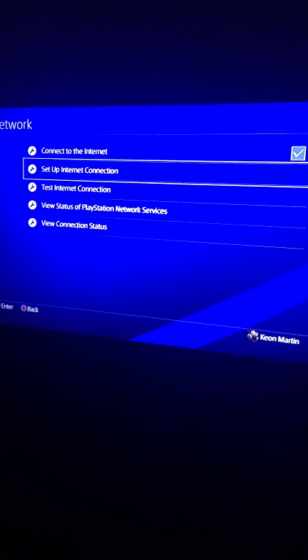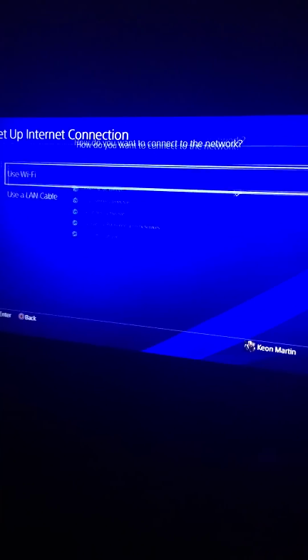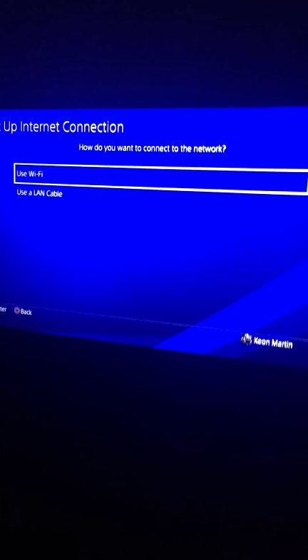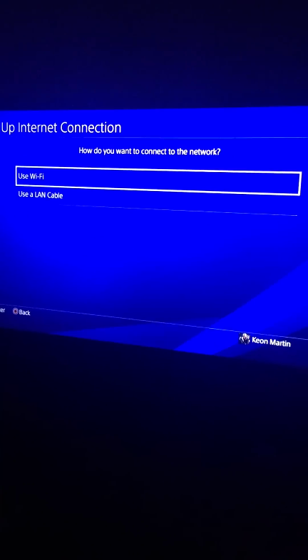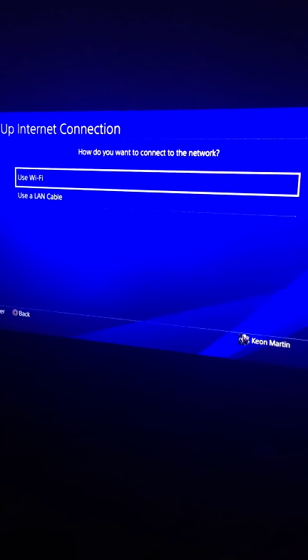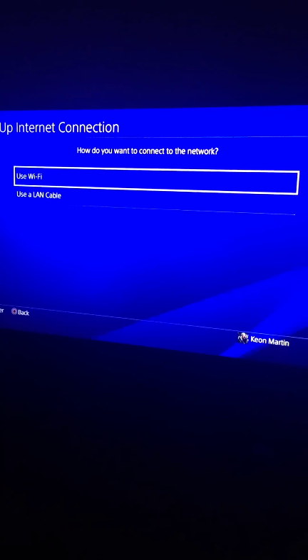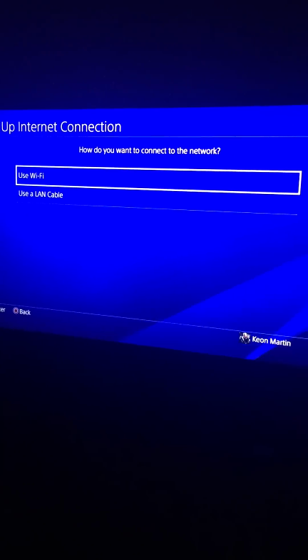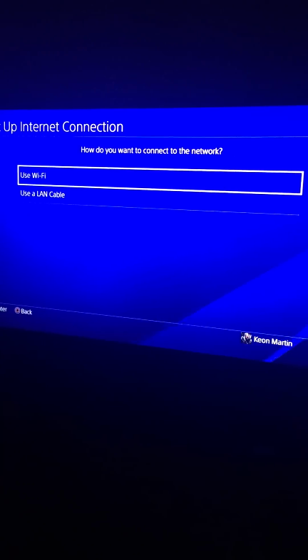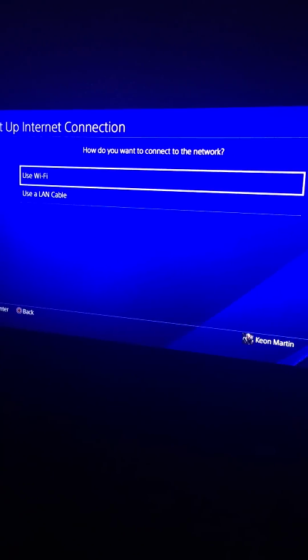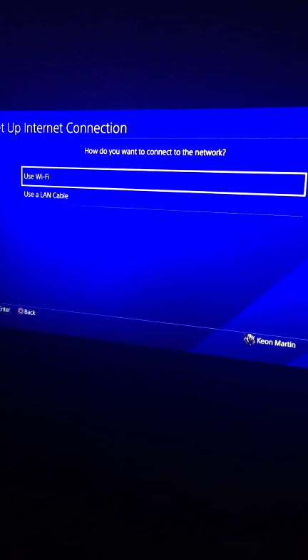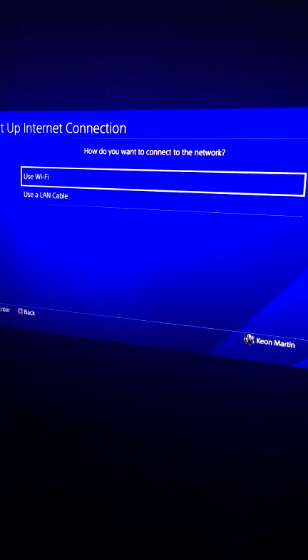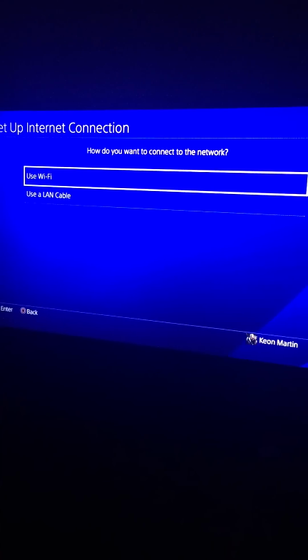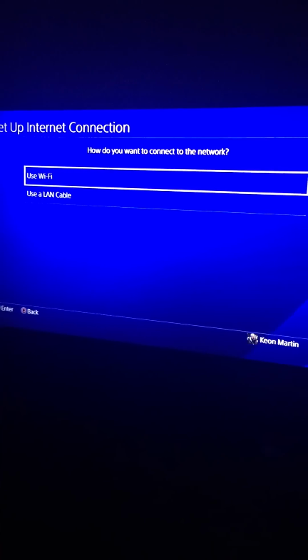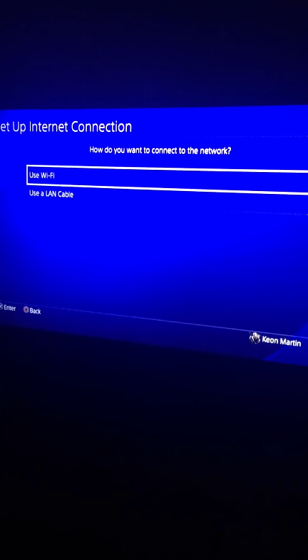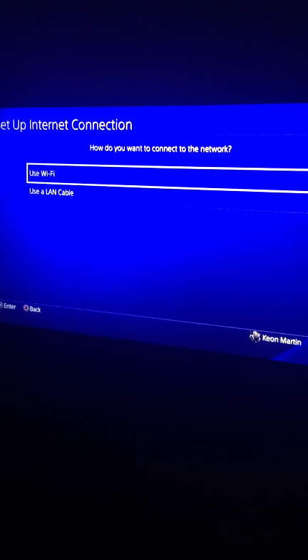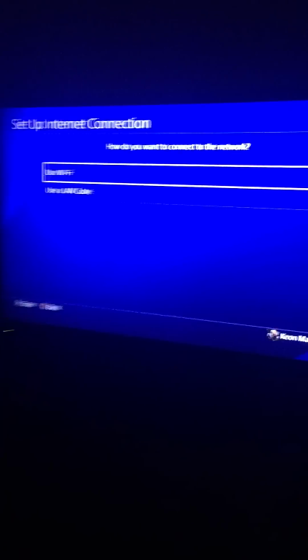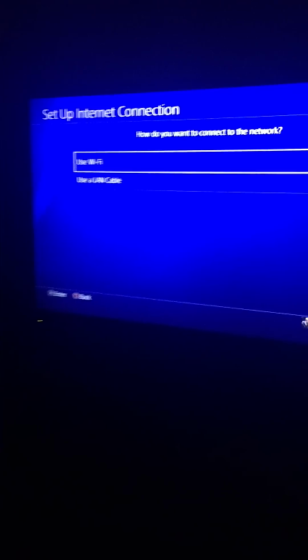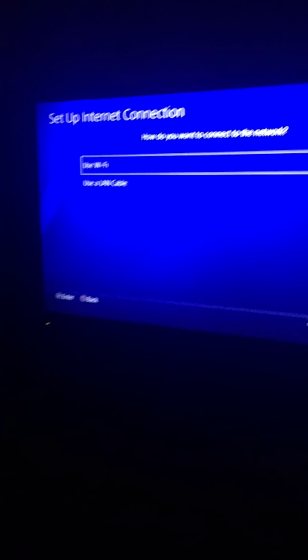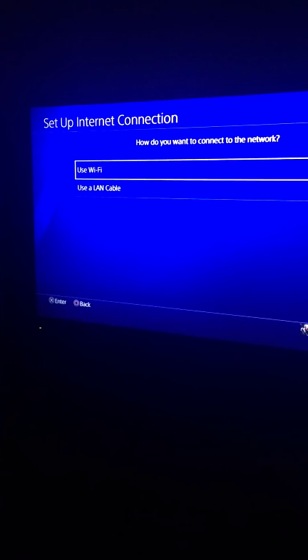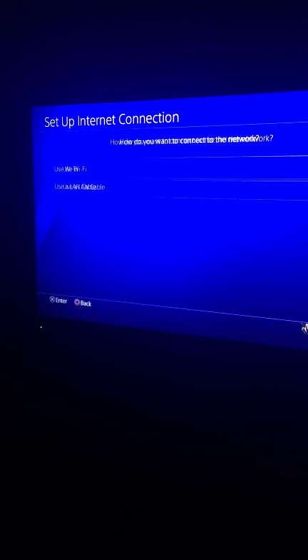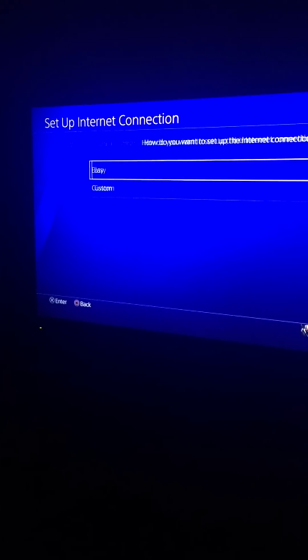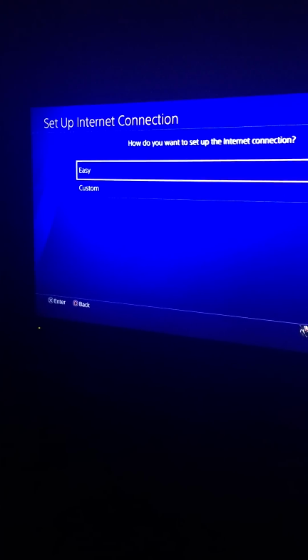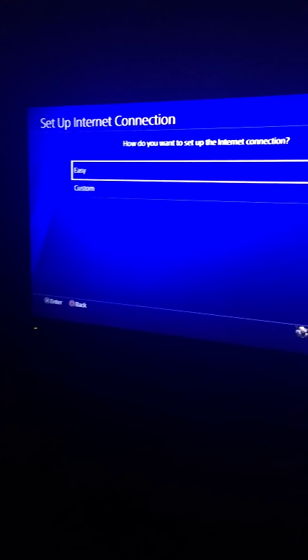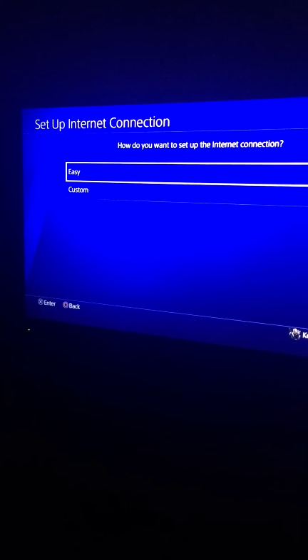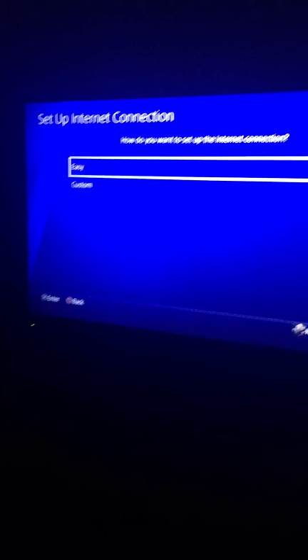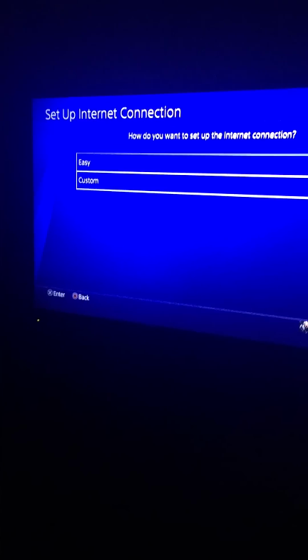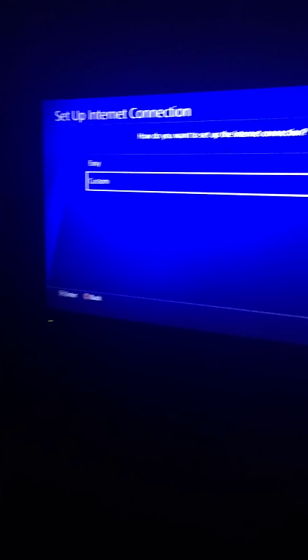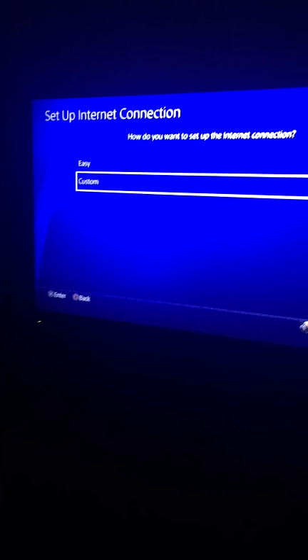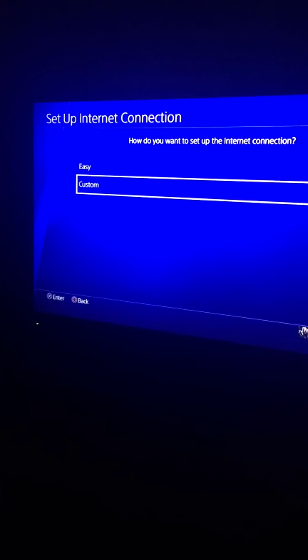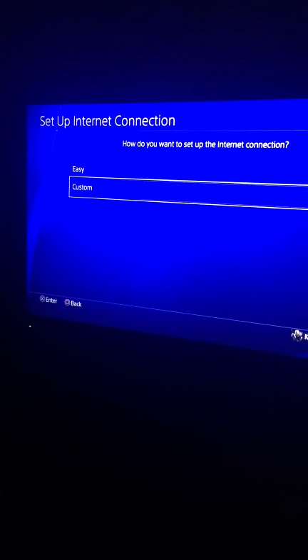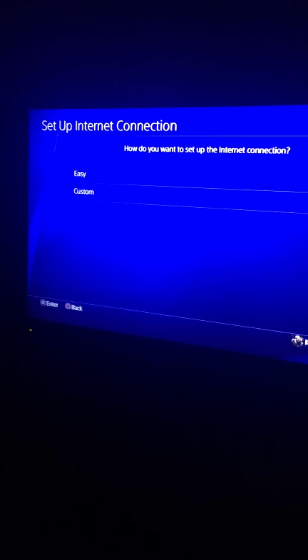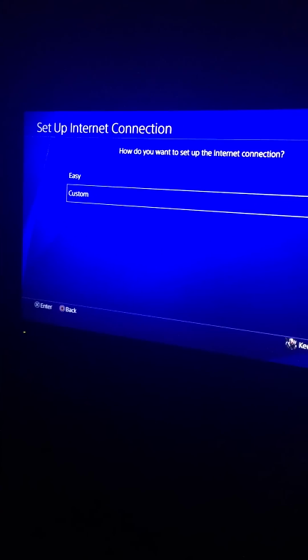Go to Set Up Internet Connection. Then you go to Wi-Fi and go to Custom.